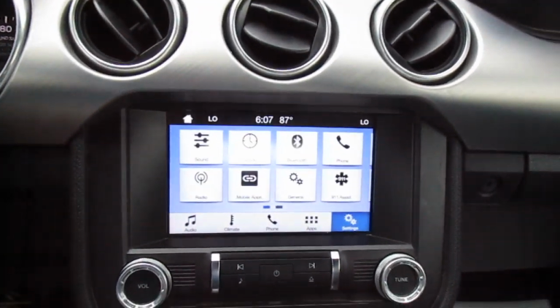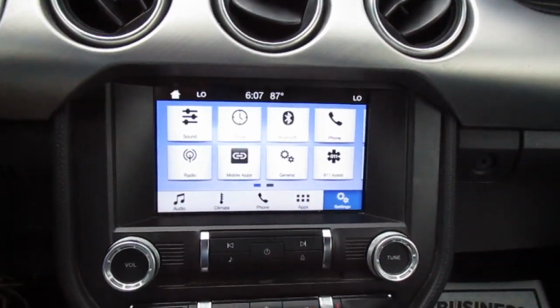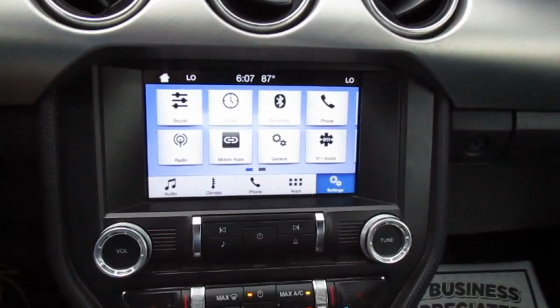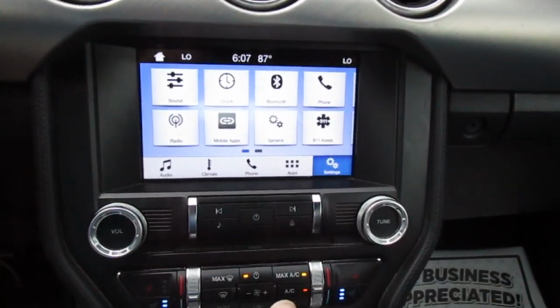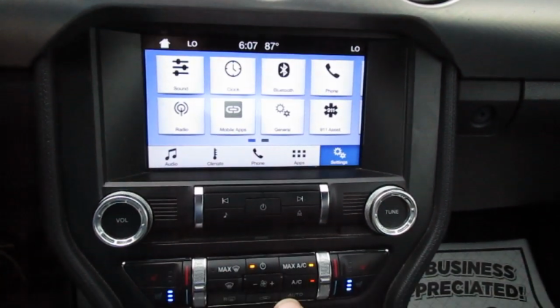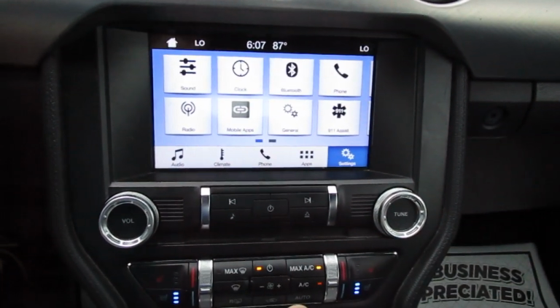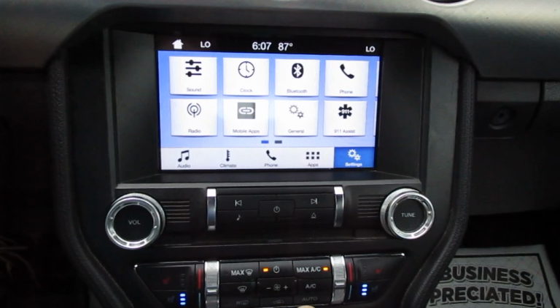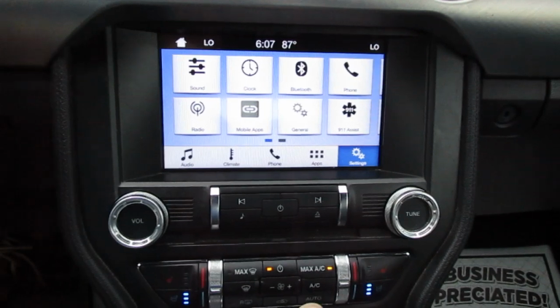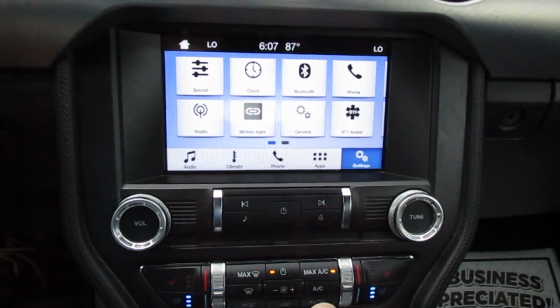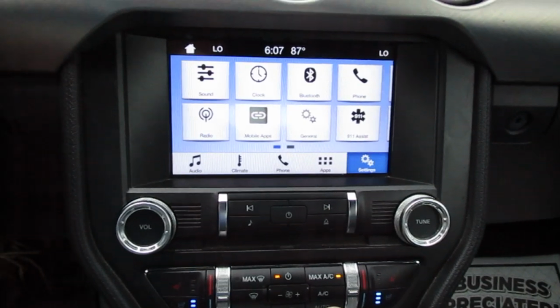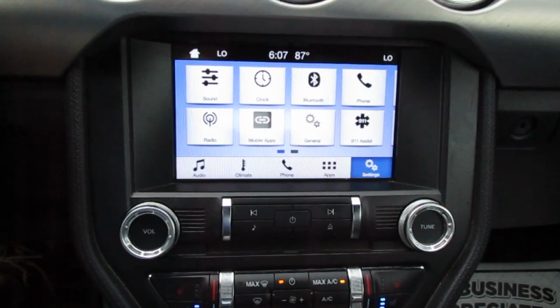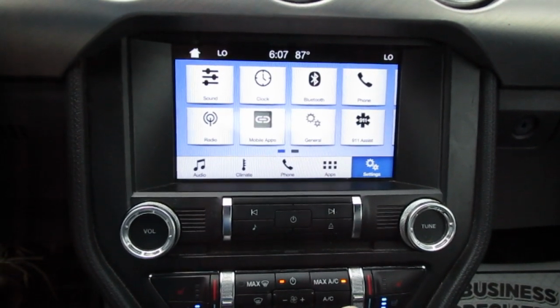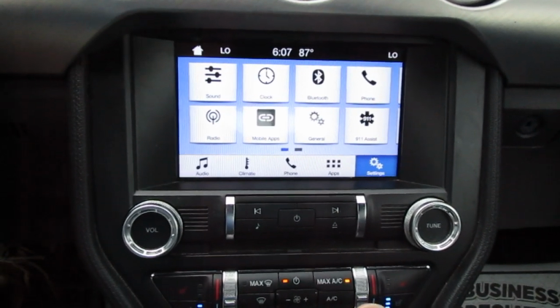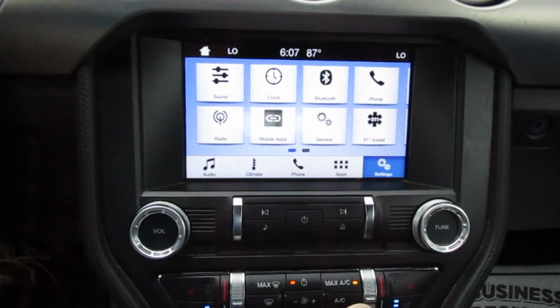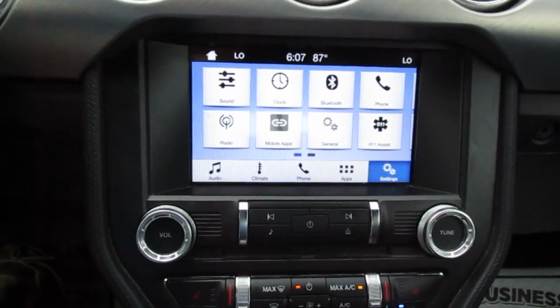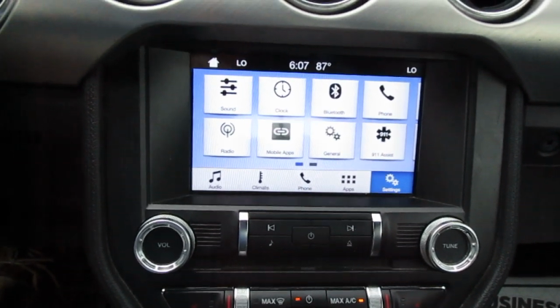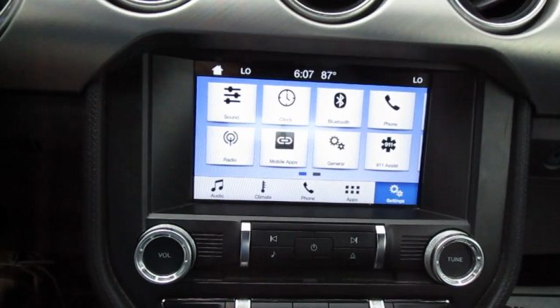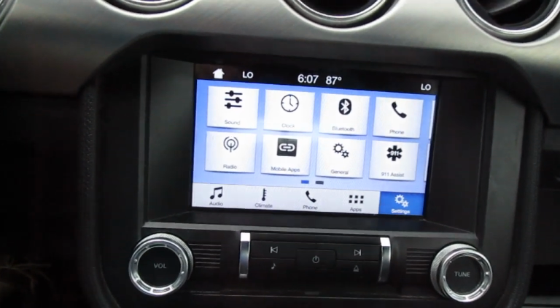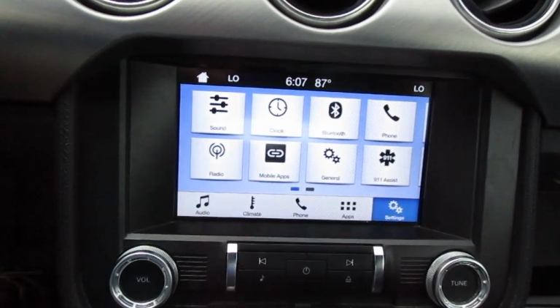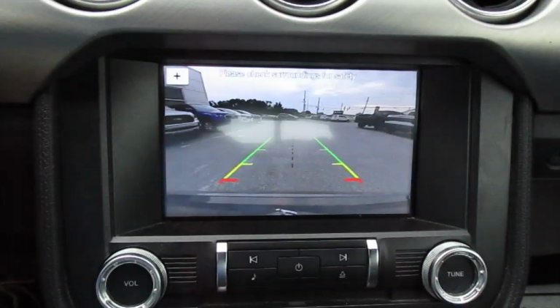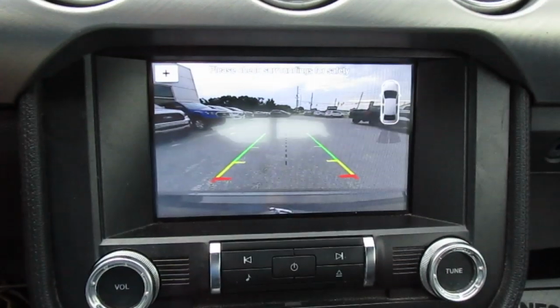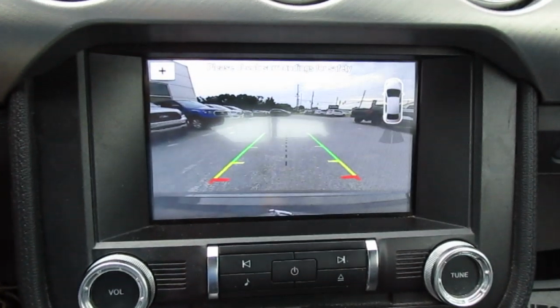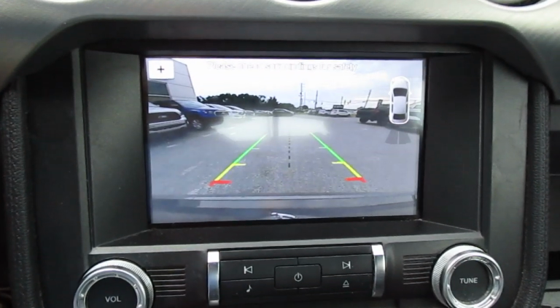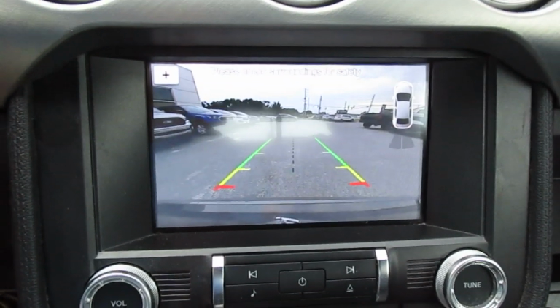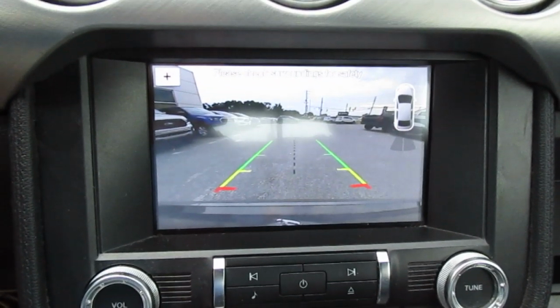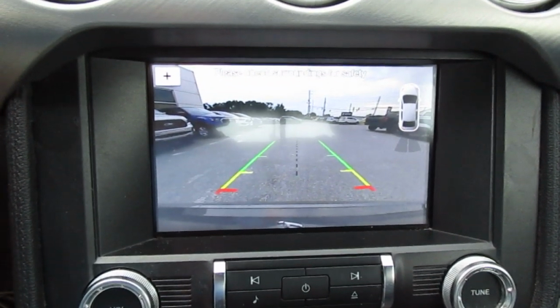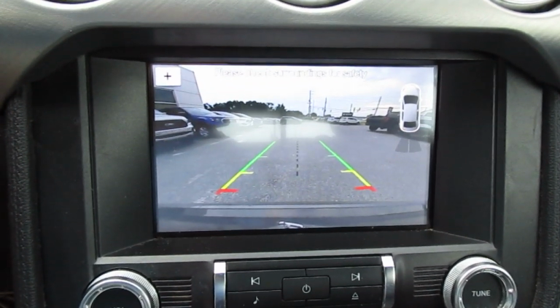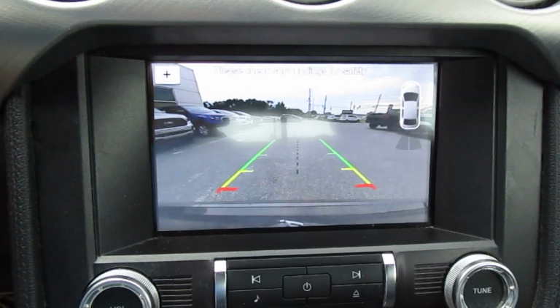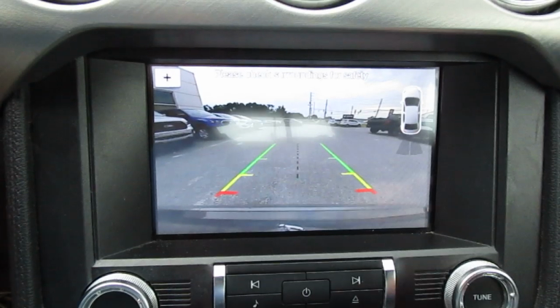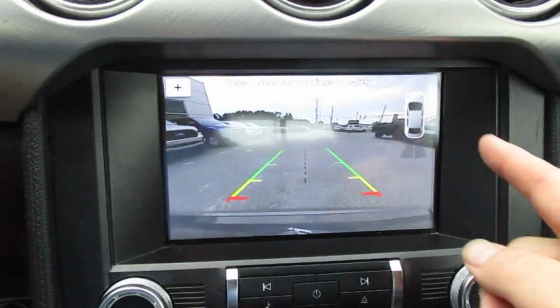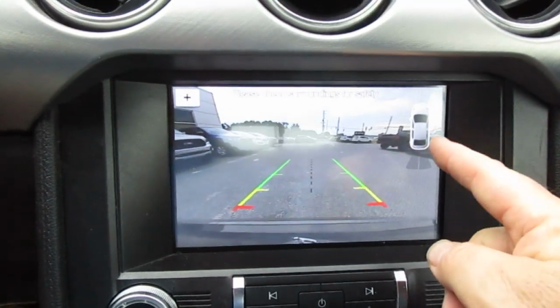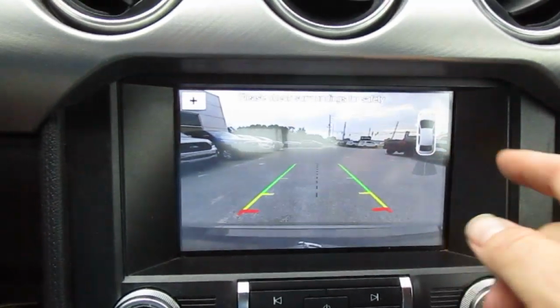There's a large center screen for all your vehicle apps and settings, which also doubles as your backup camera screen and your rear parking aid screen.